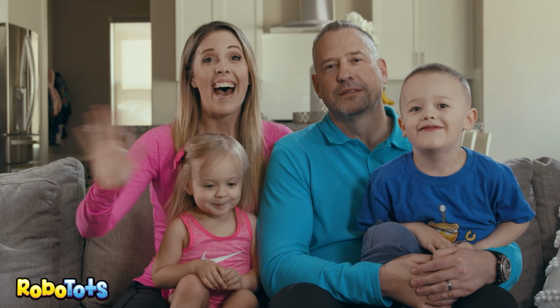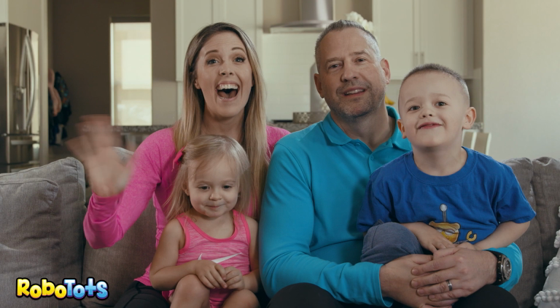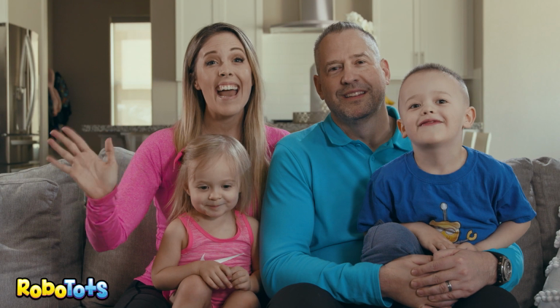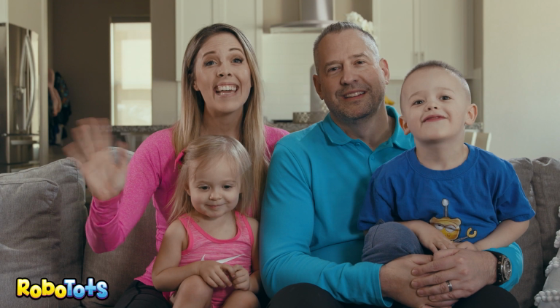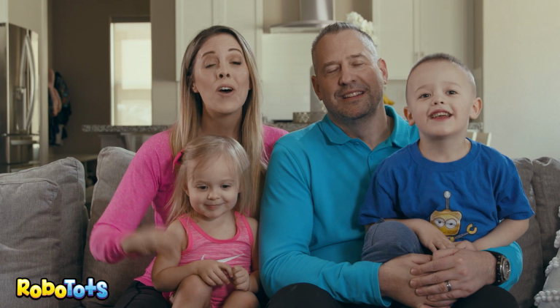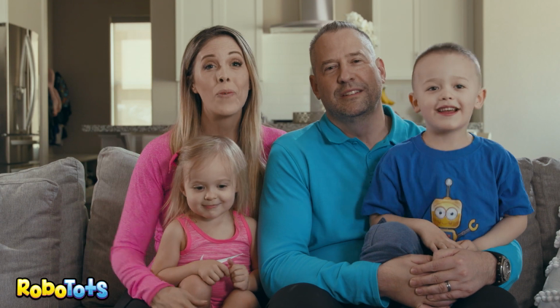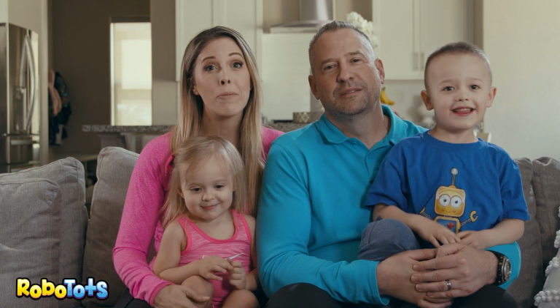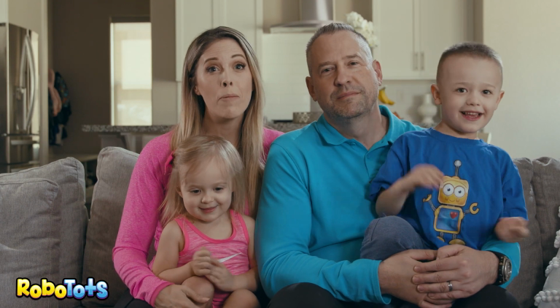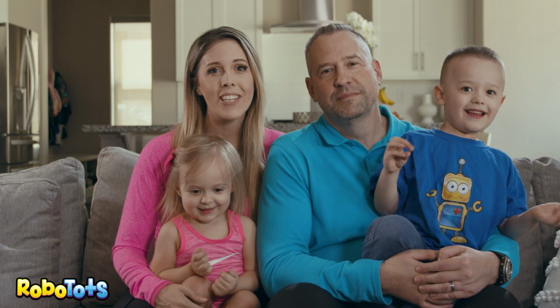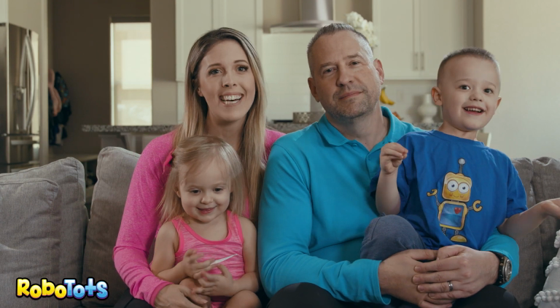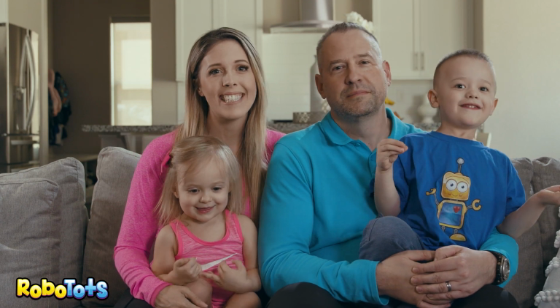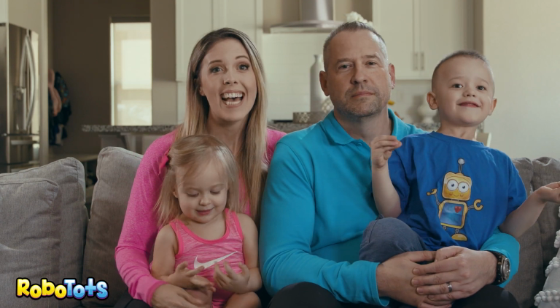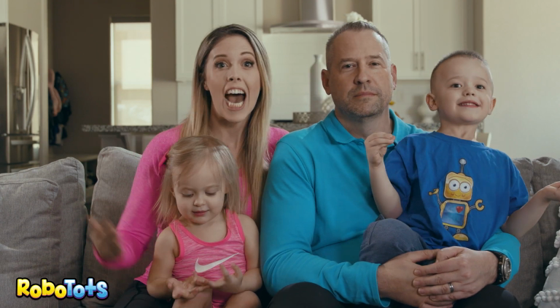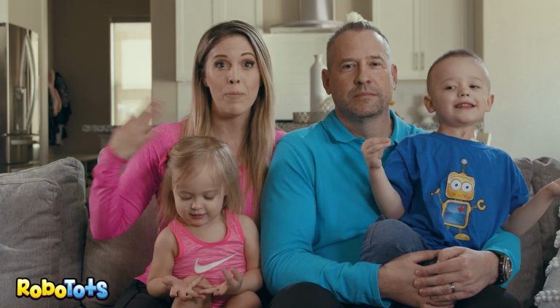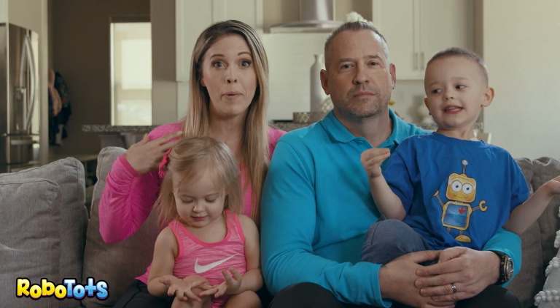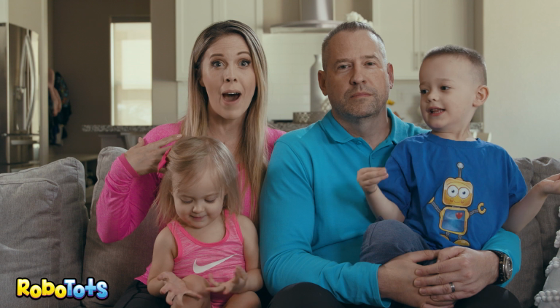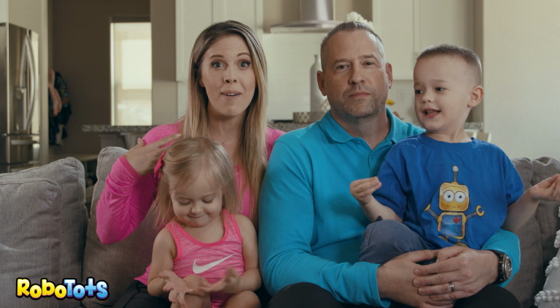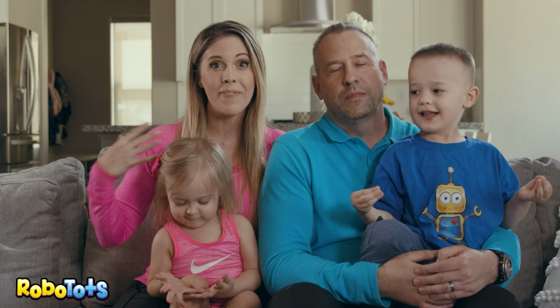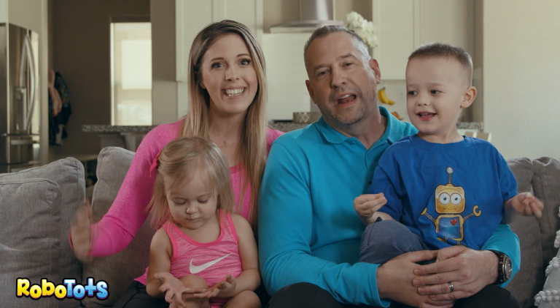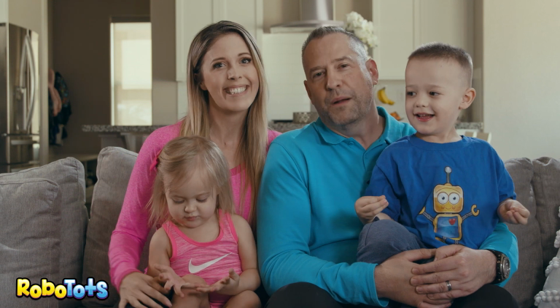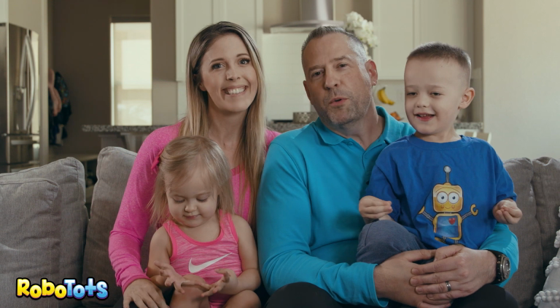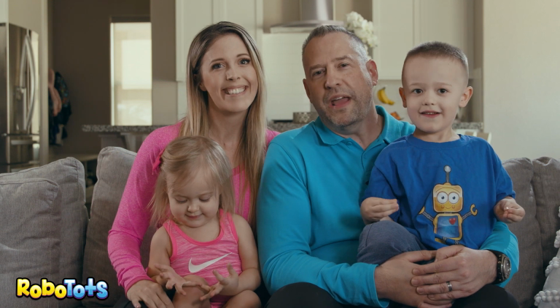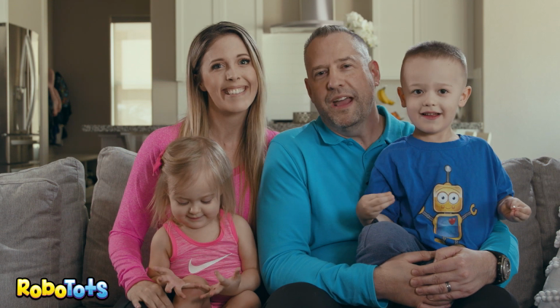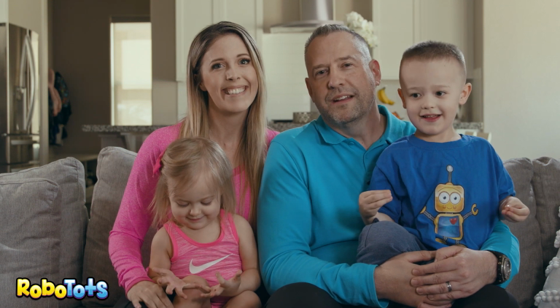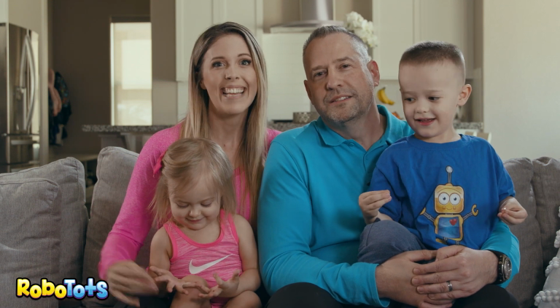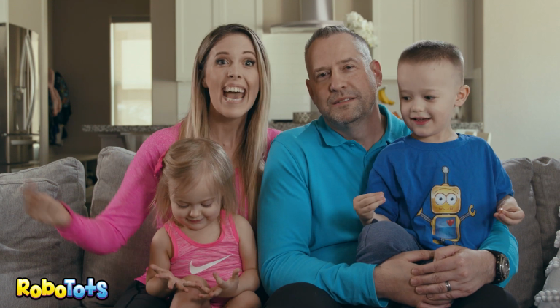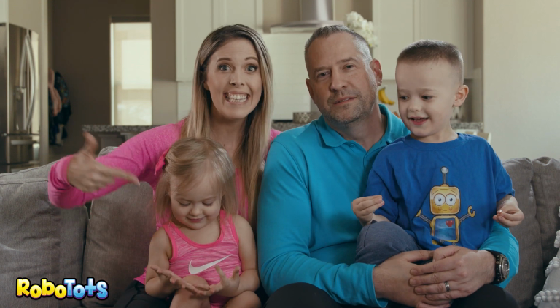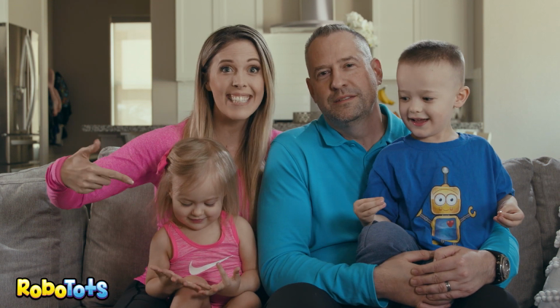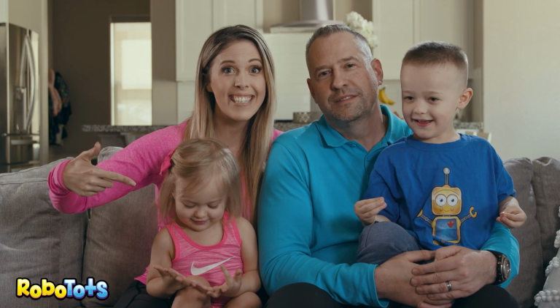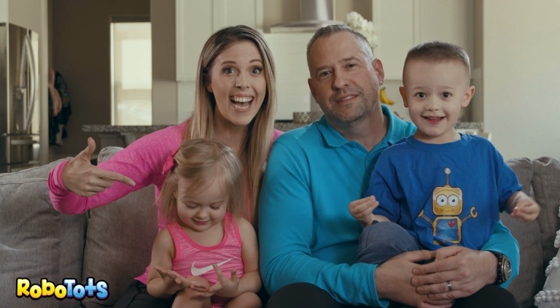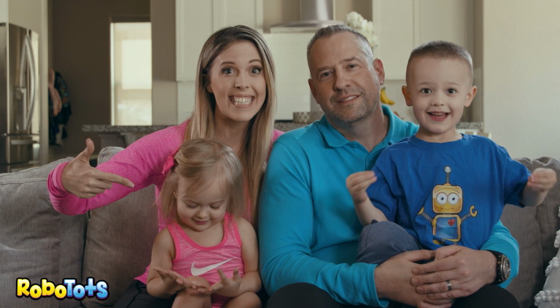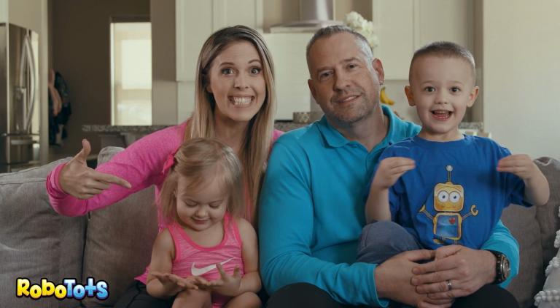Hi! We're the Robo-Todds. I'm Robo-Mom. And I'm Robo-Dad. And these are the Todds.